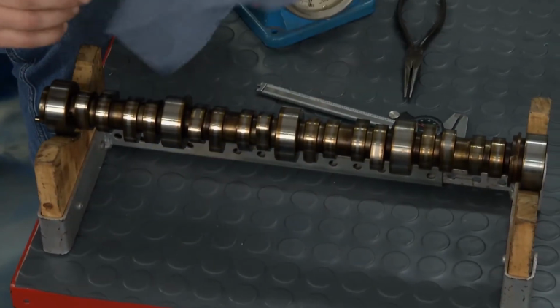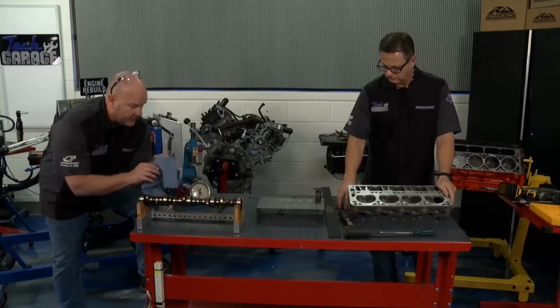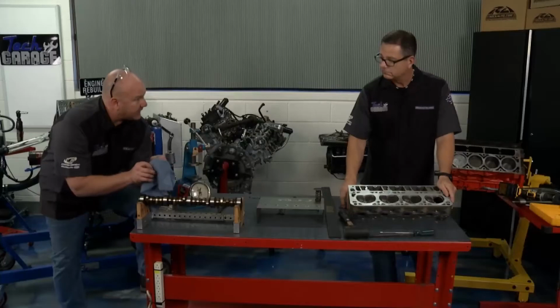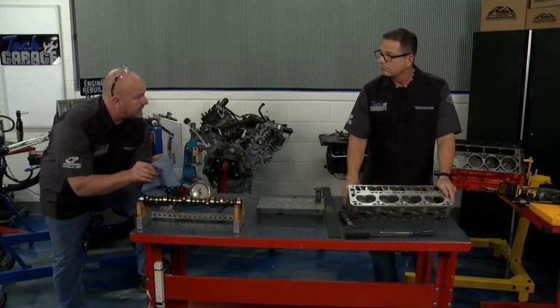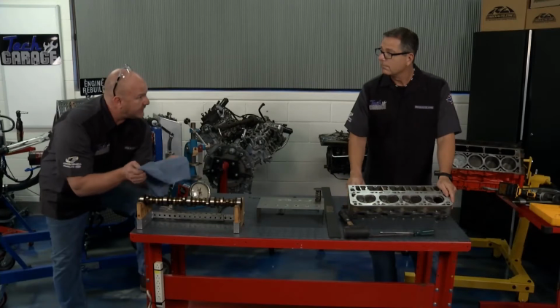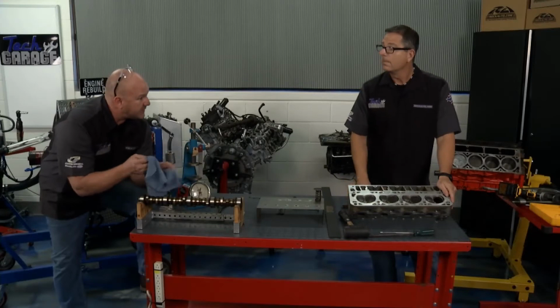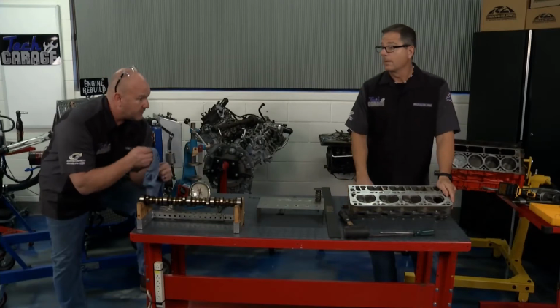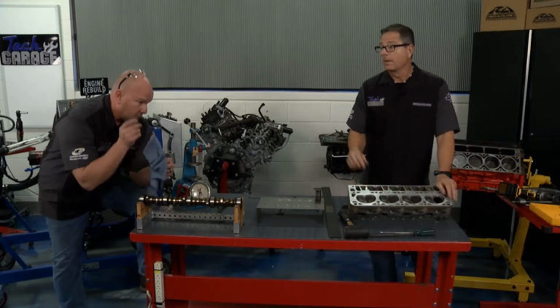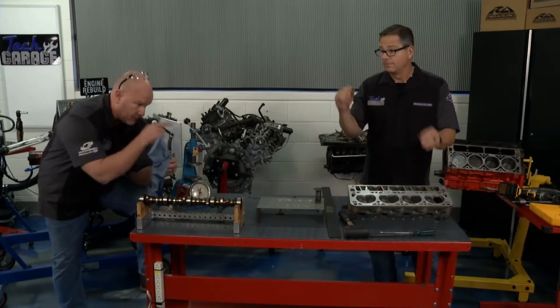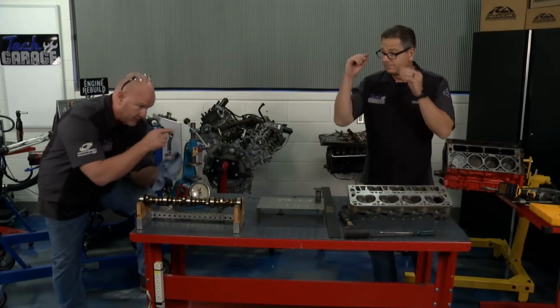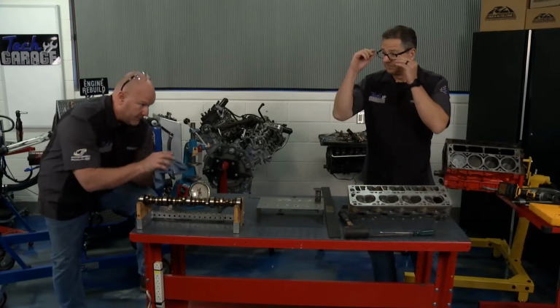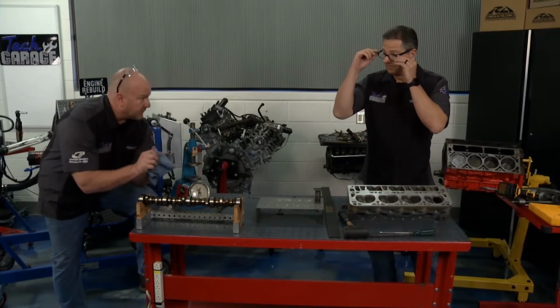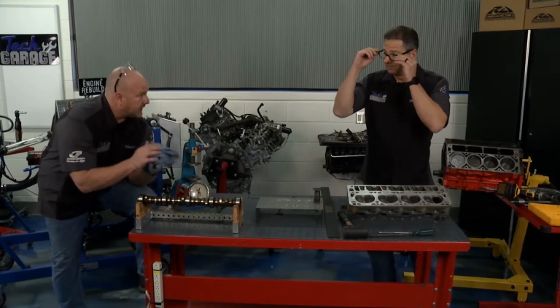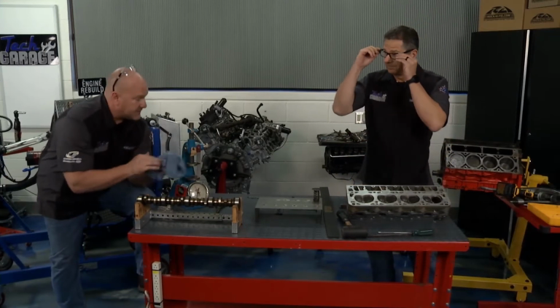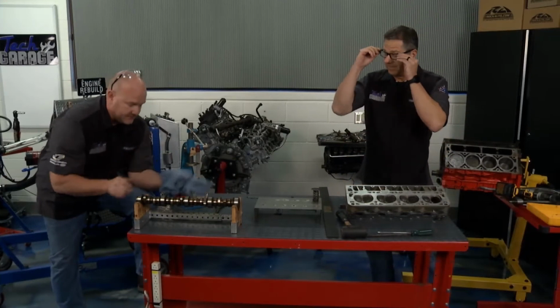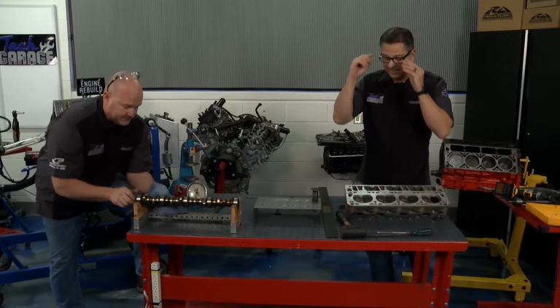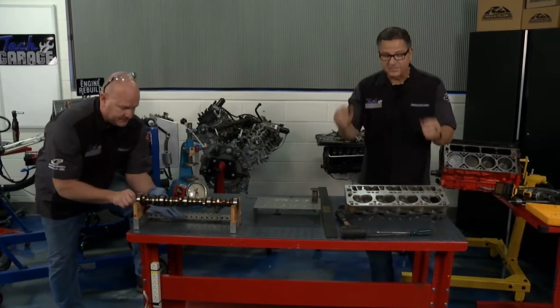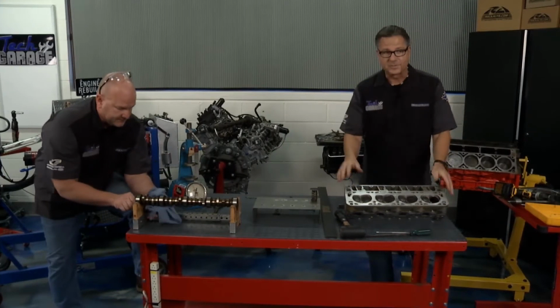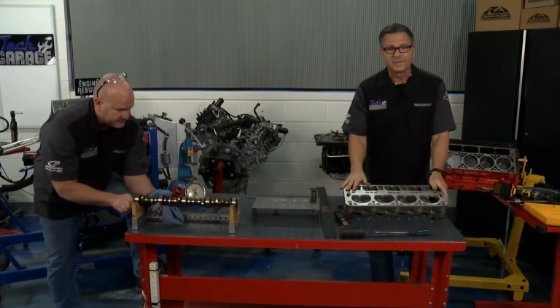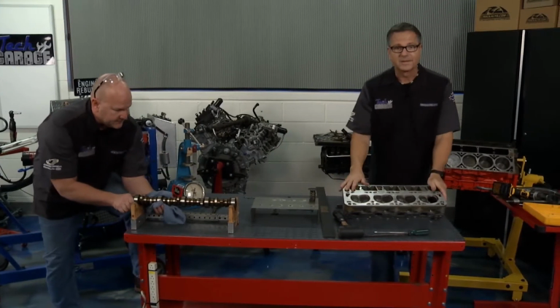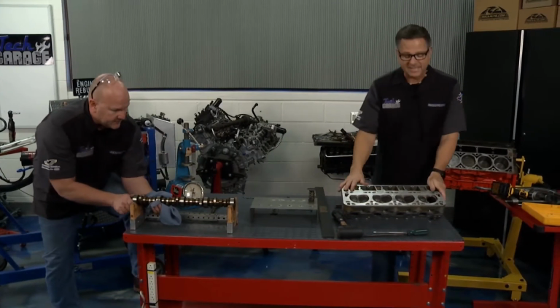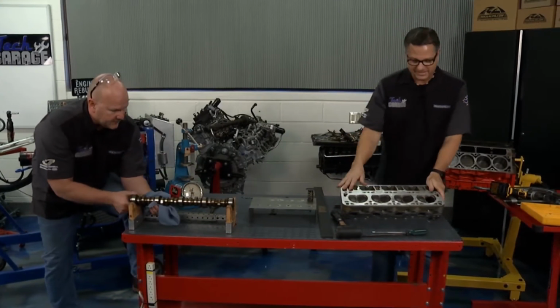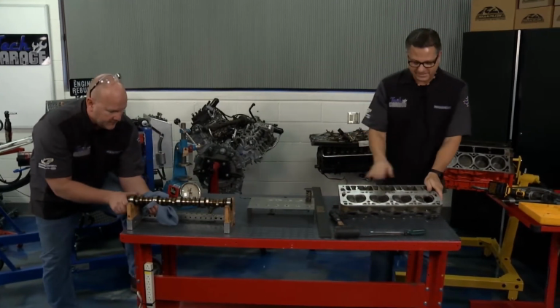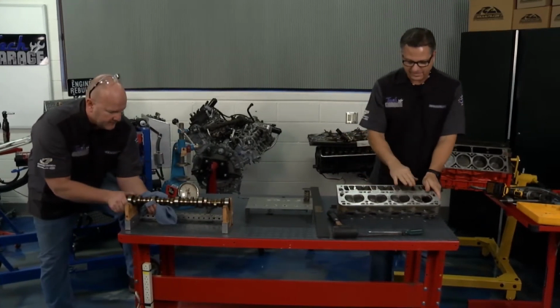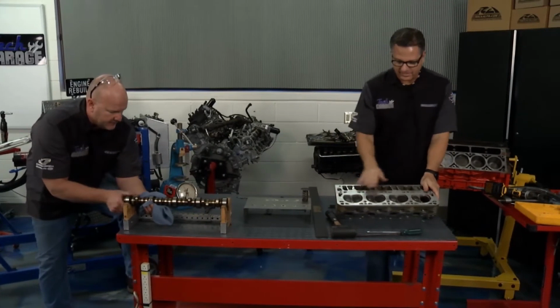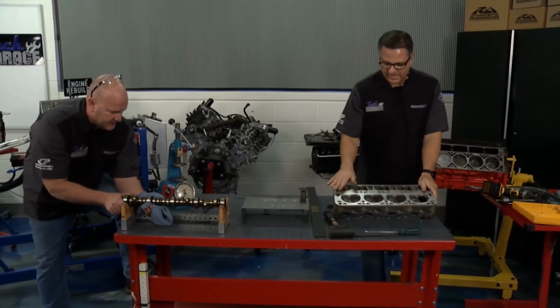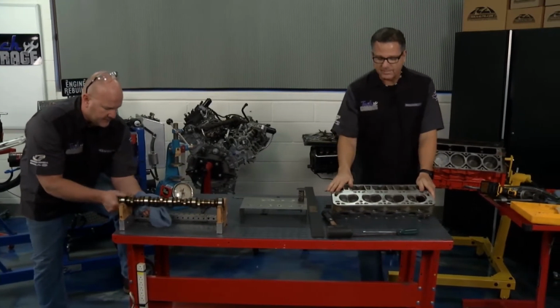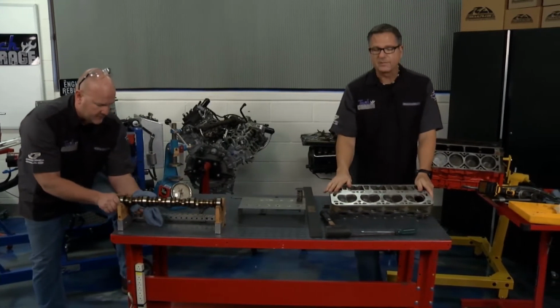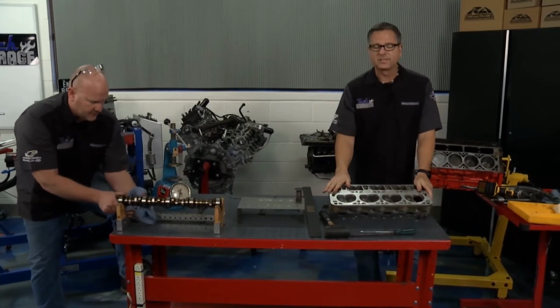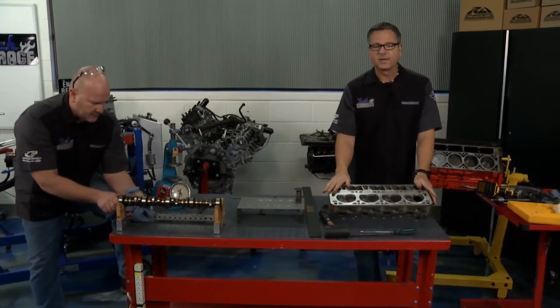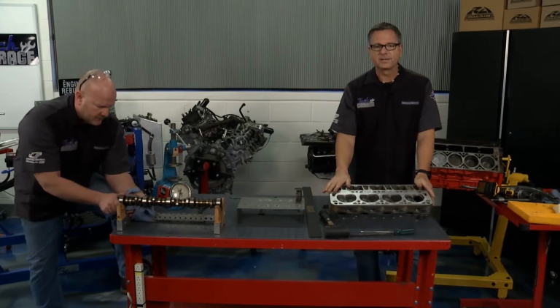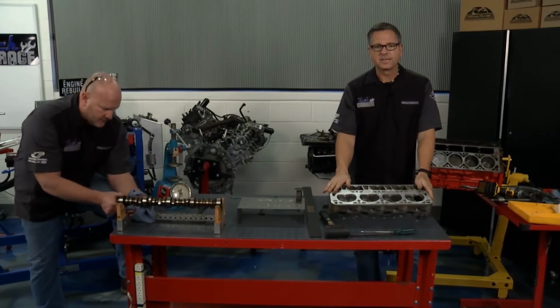One thing I can tell you, we're going to rebuild those heads. That's for sure. Now, these heads — take a look at it. We got them off sitting right on the table.